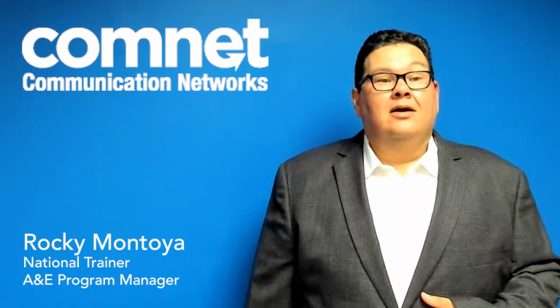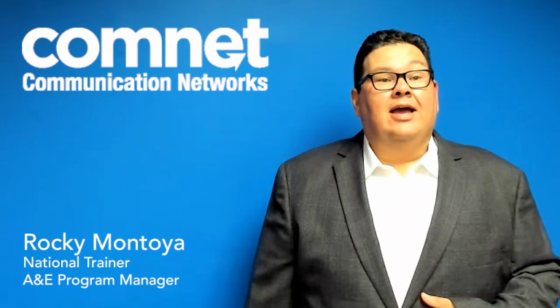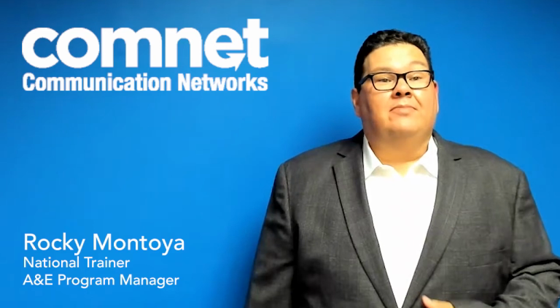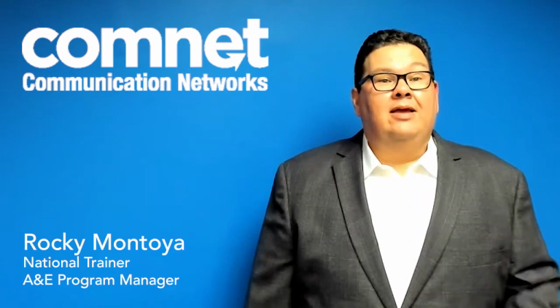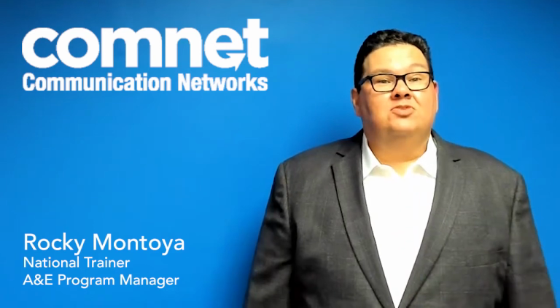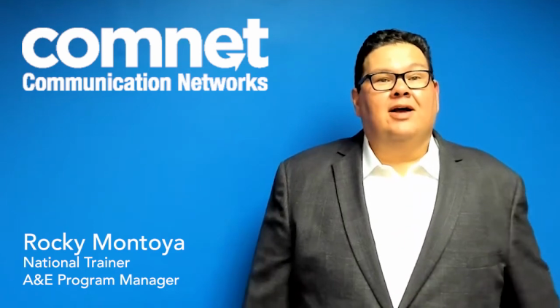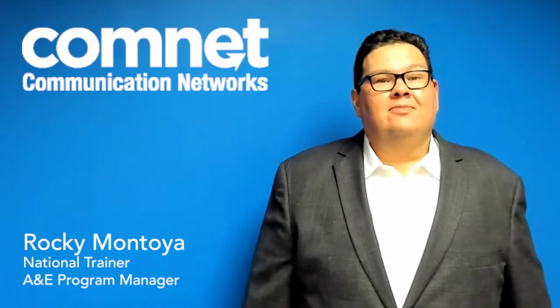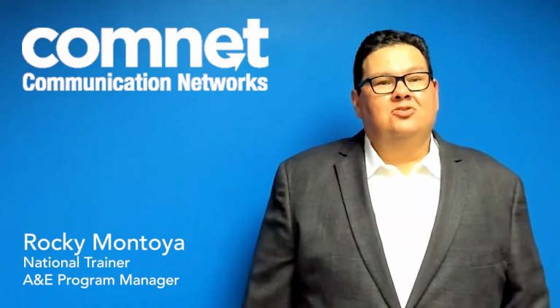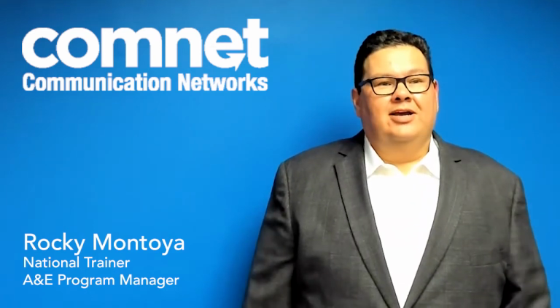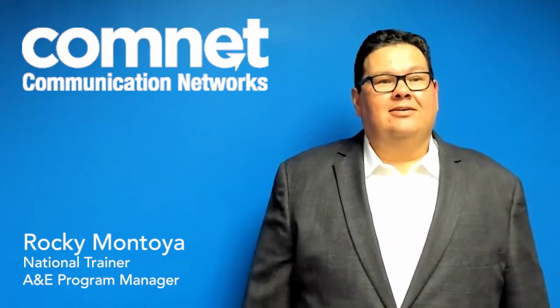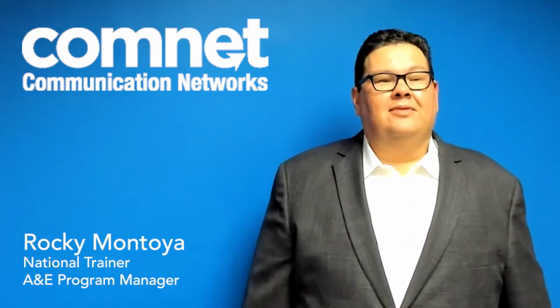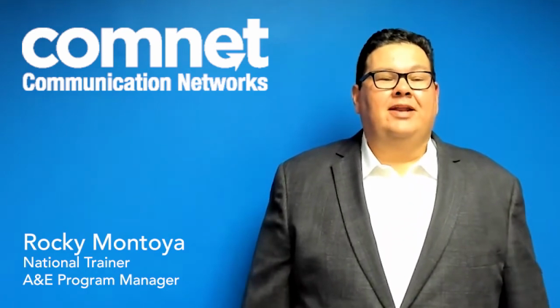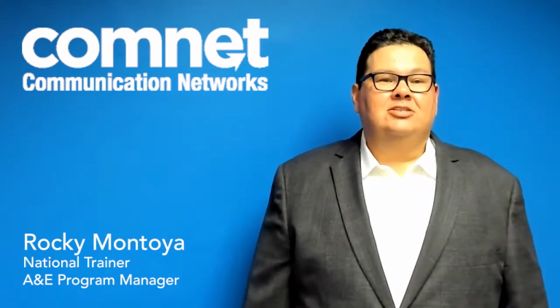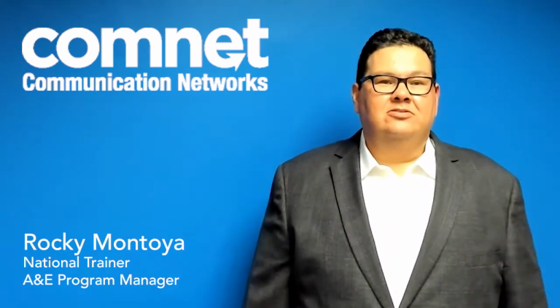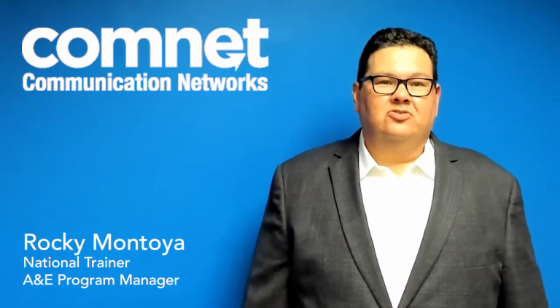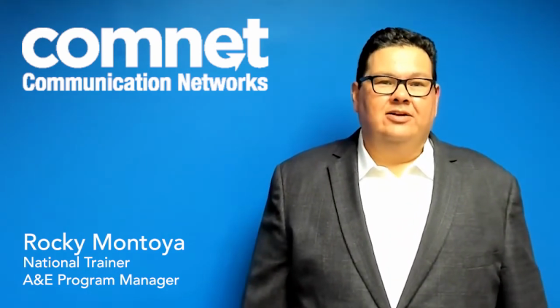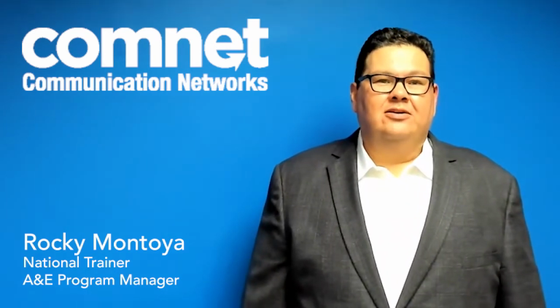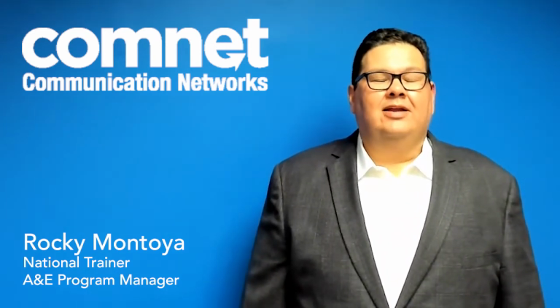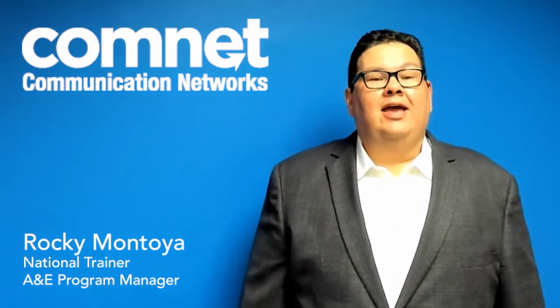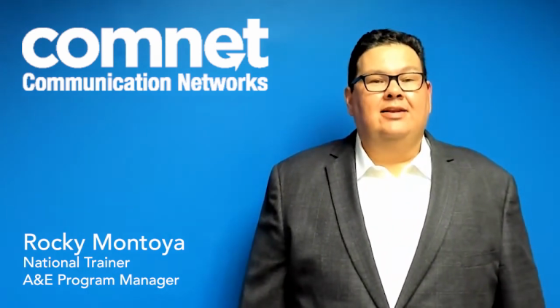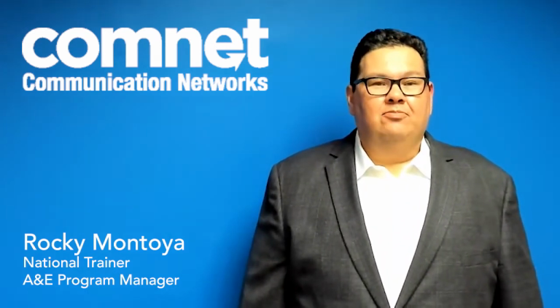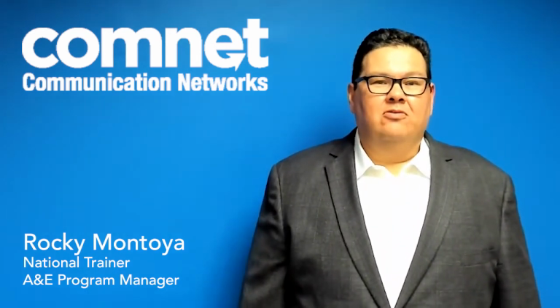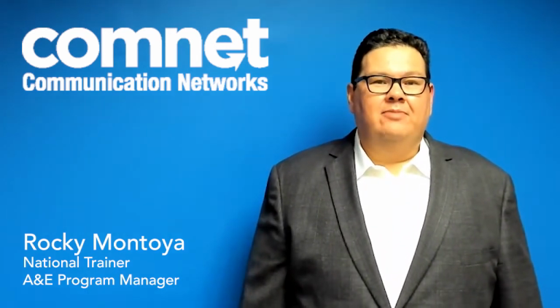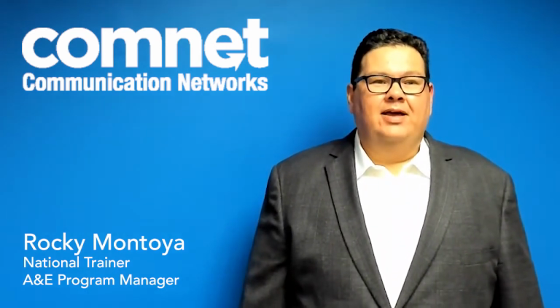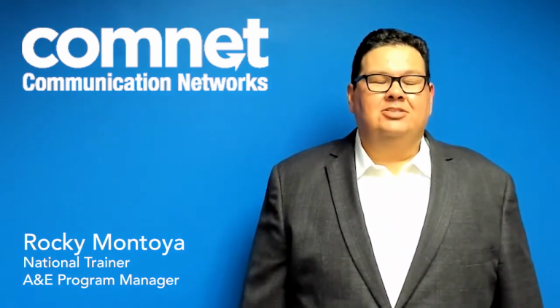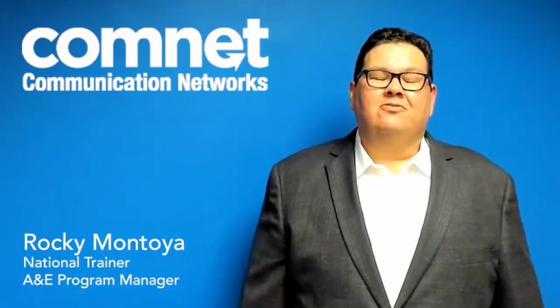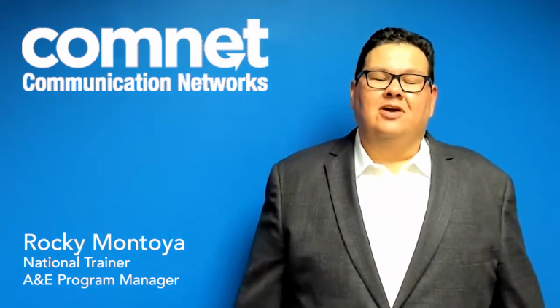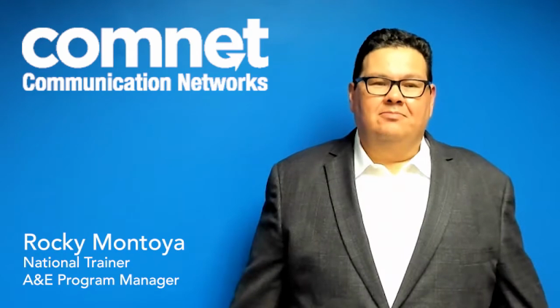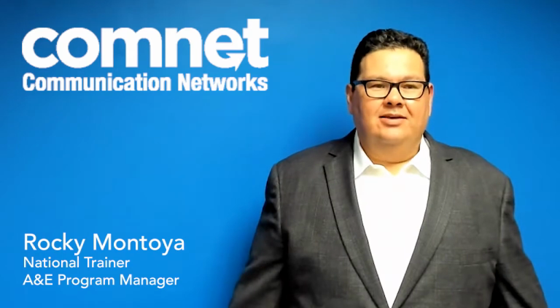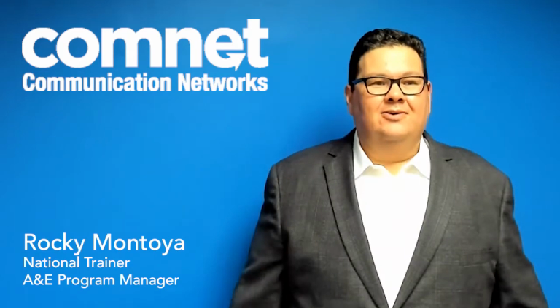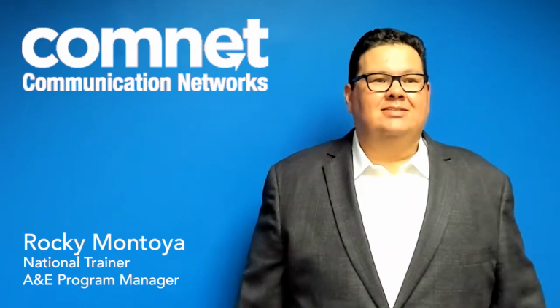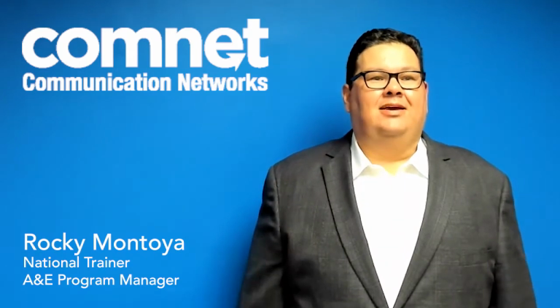Hi, my name is Rocky Montoya. I'm the National Trainer and A&E Program Manager for ComNet USA.